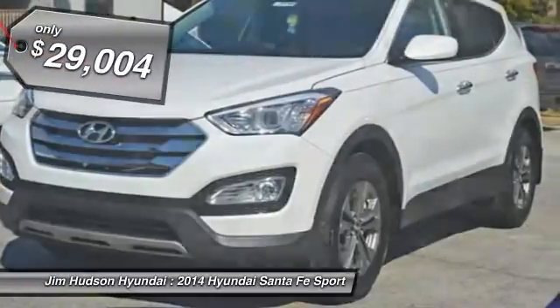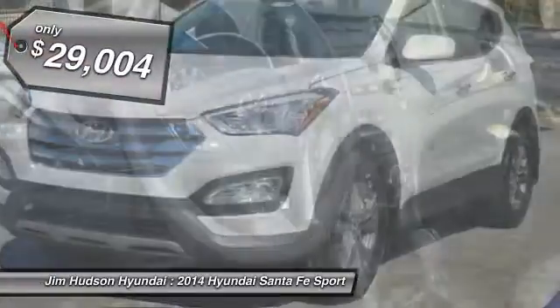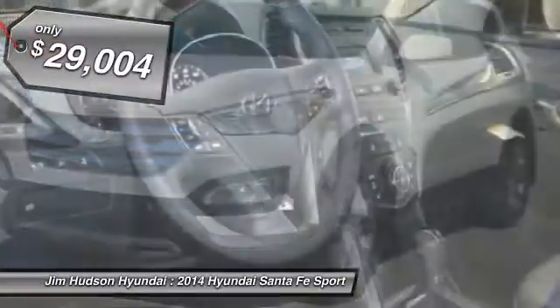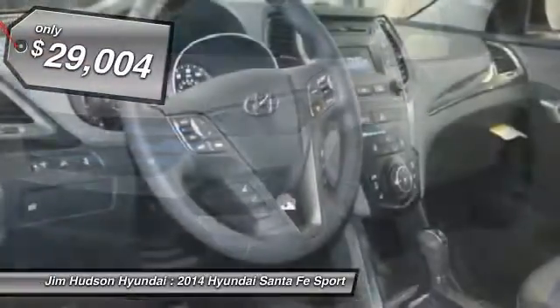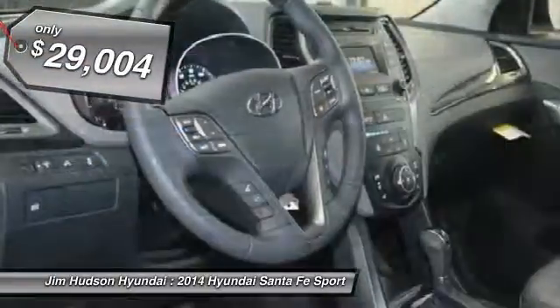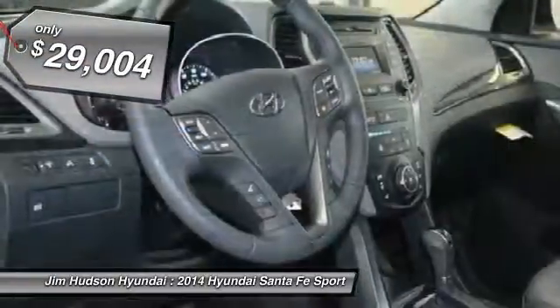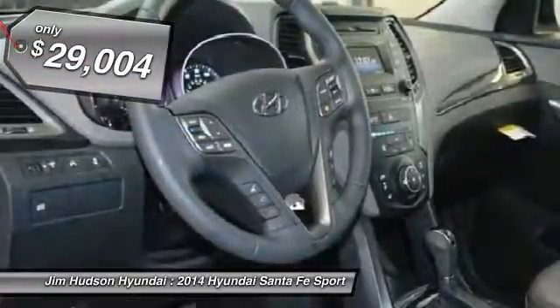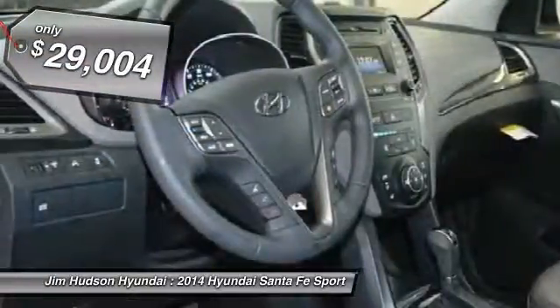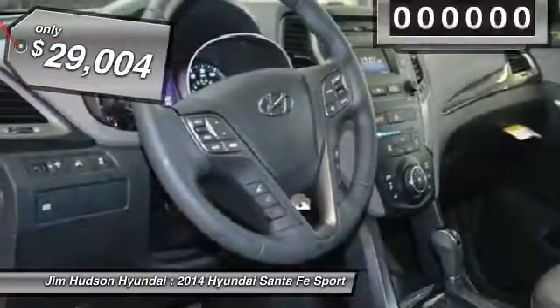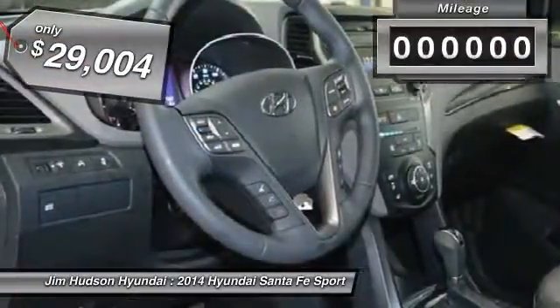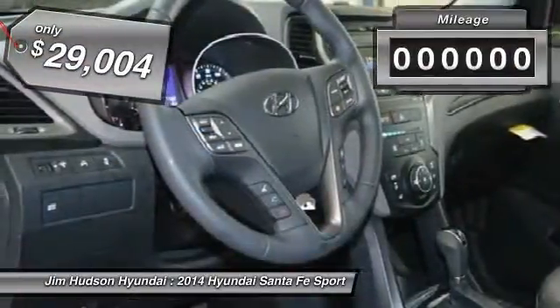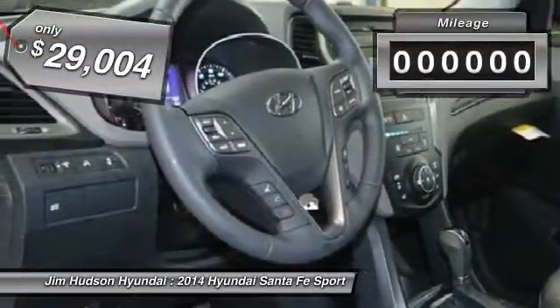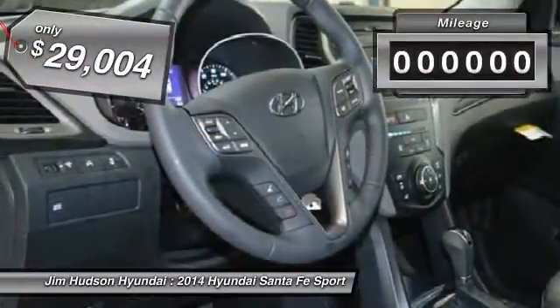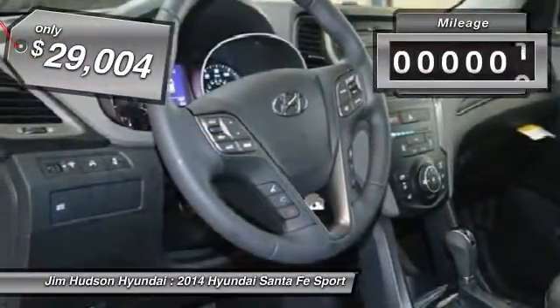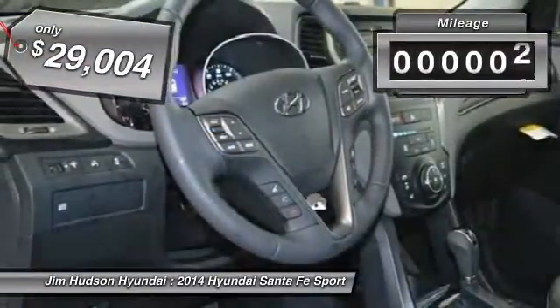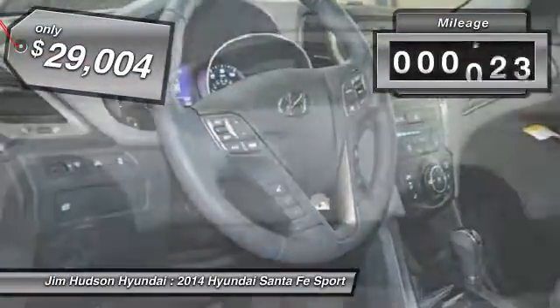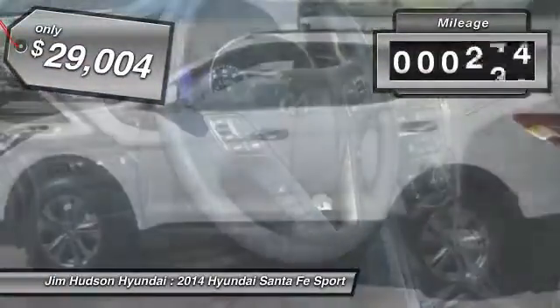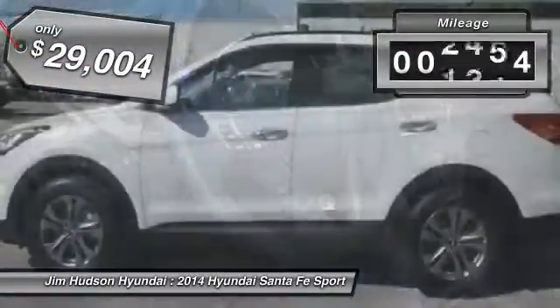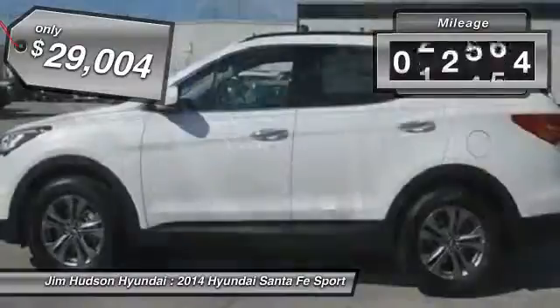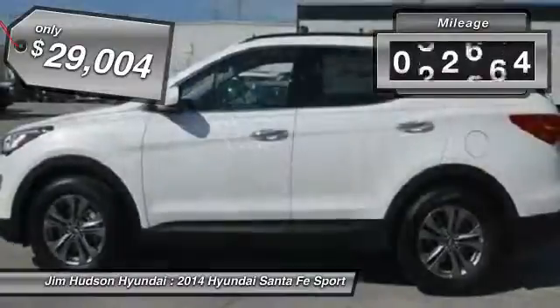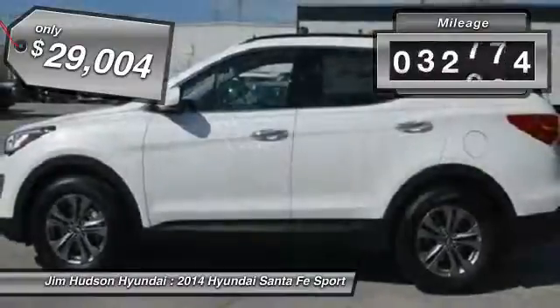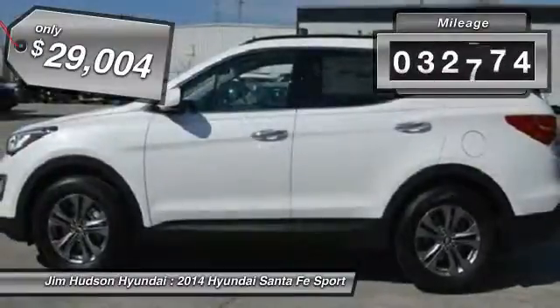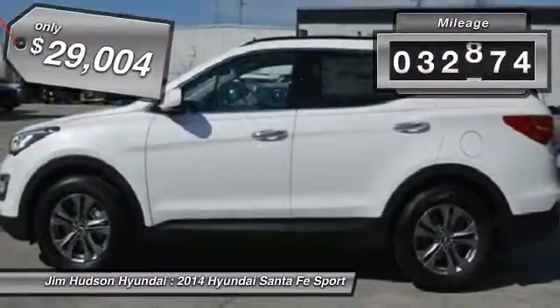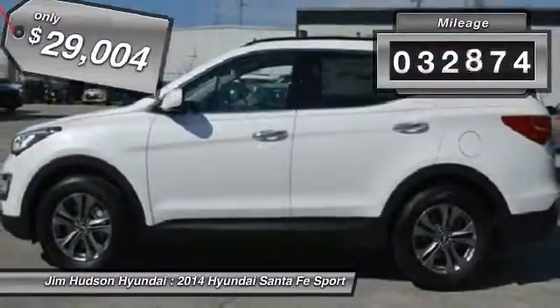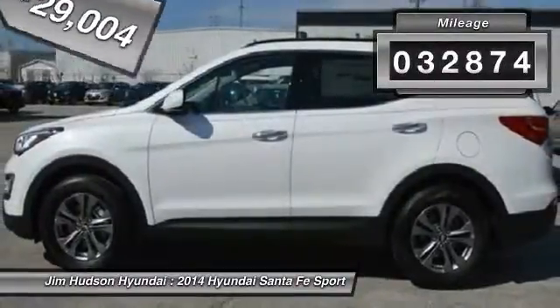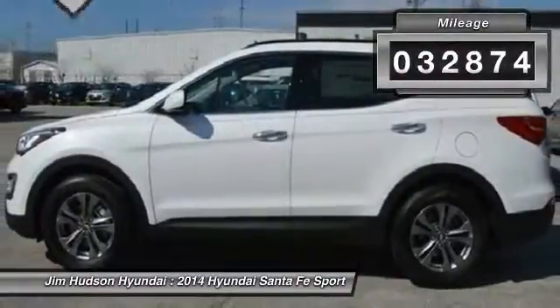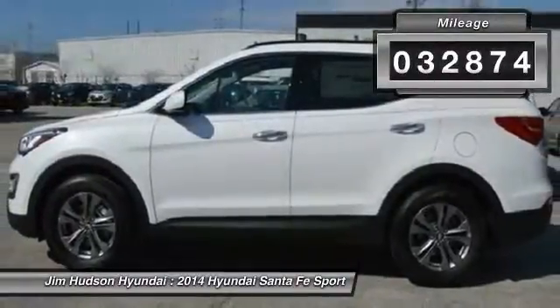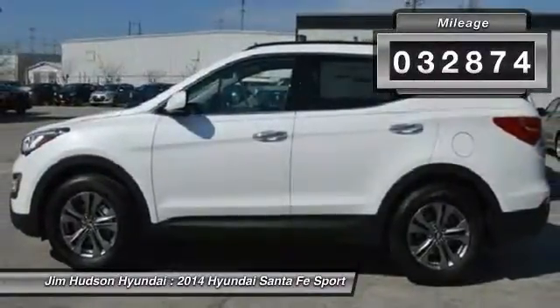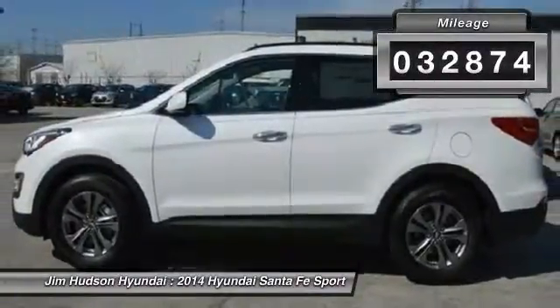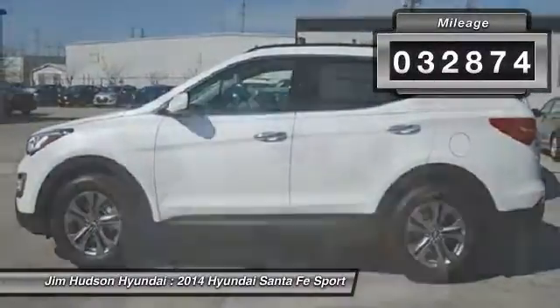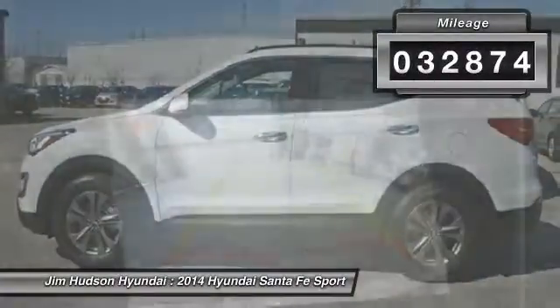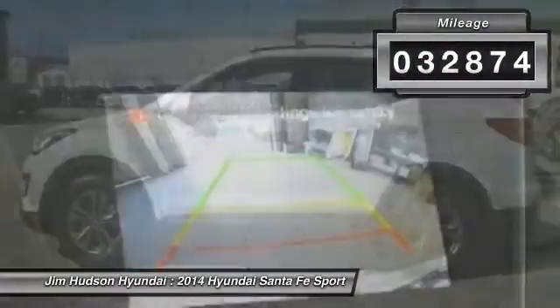And is priced below $30,000. This vehicle has less than 35,000 miles.